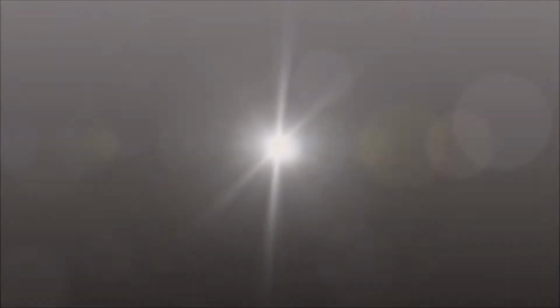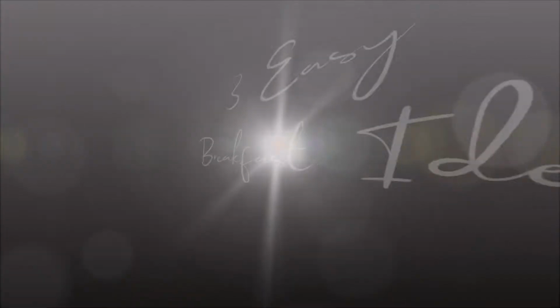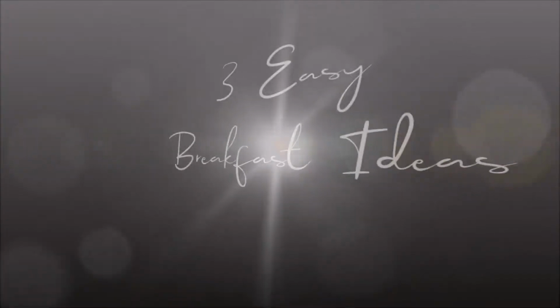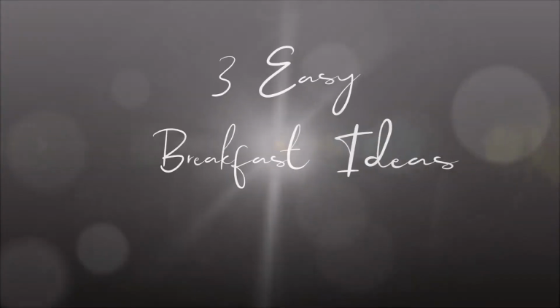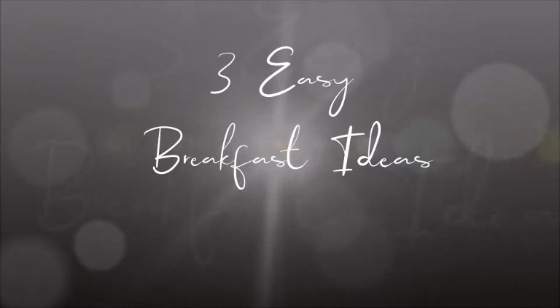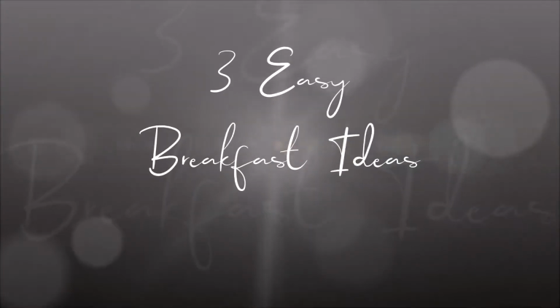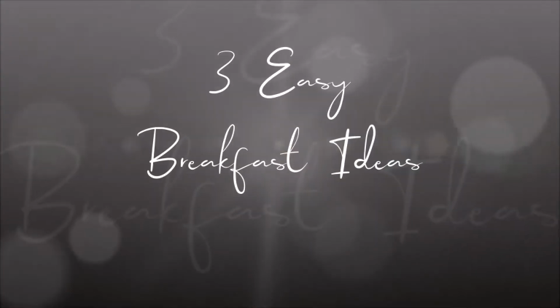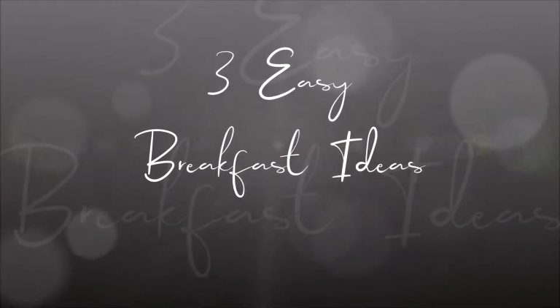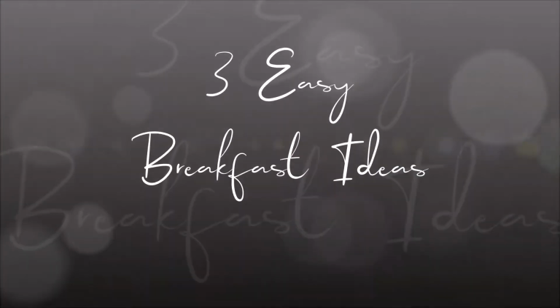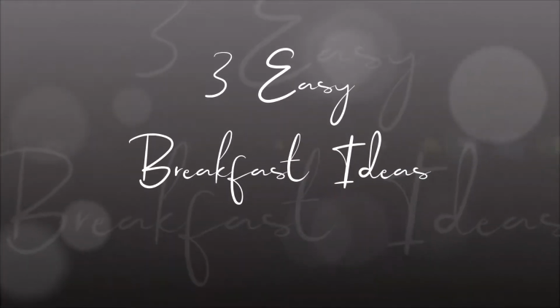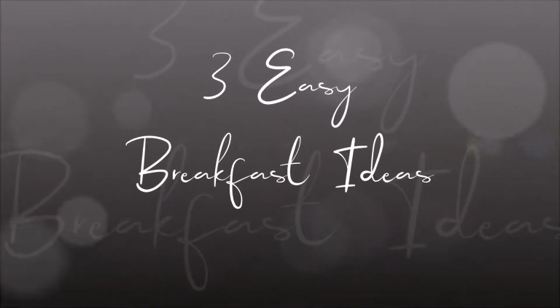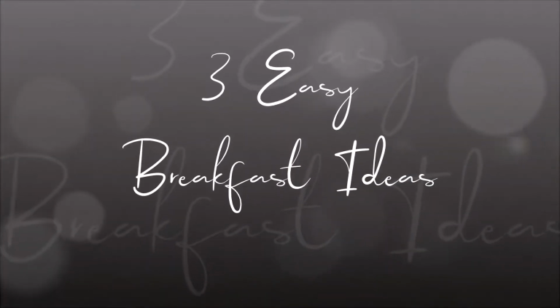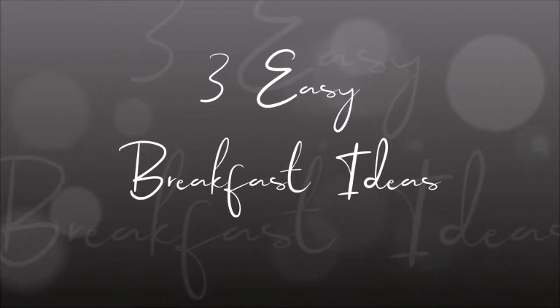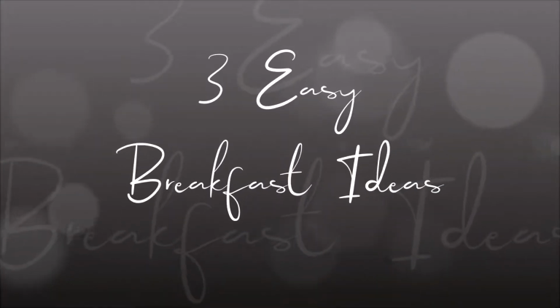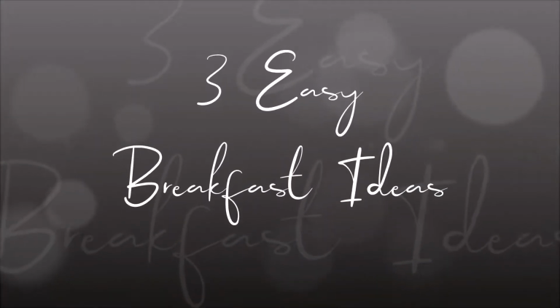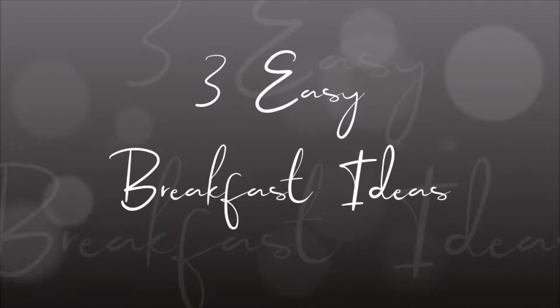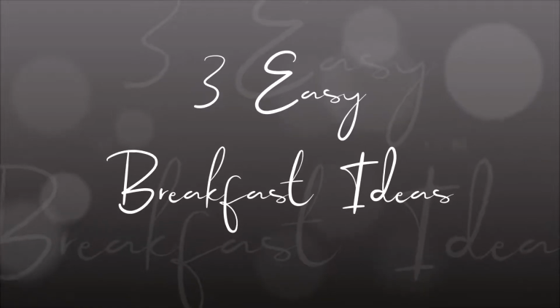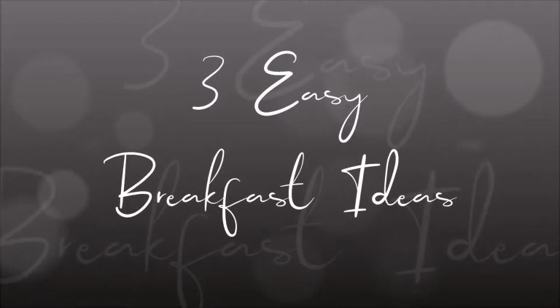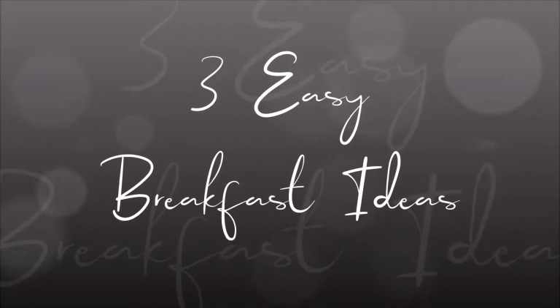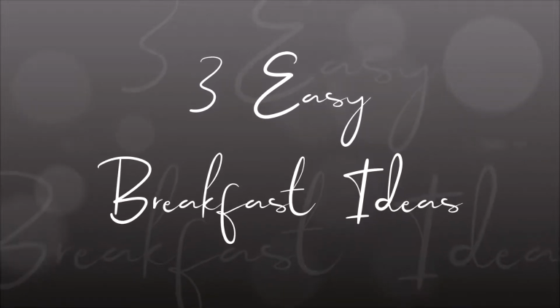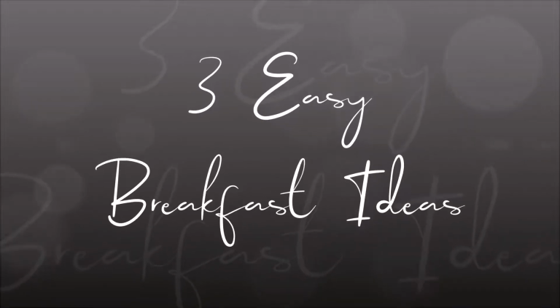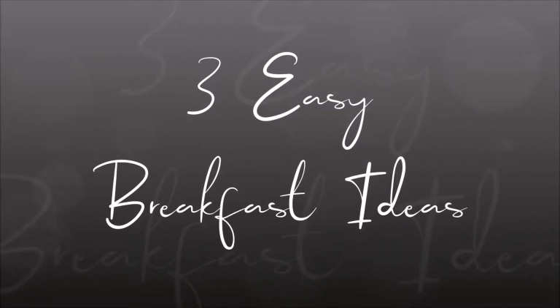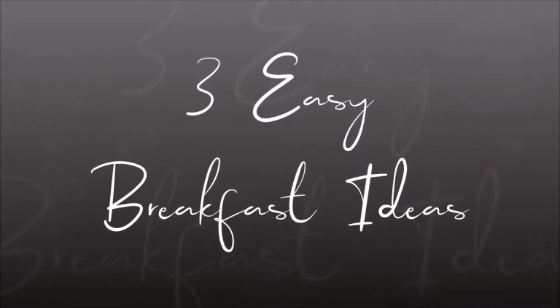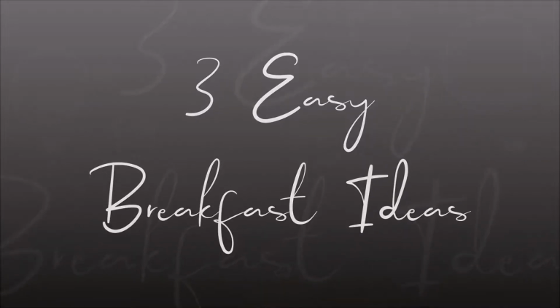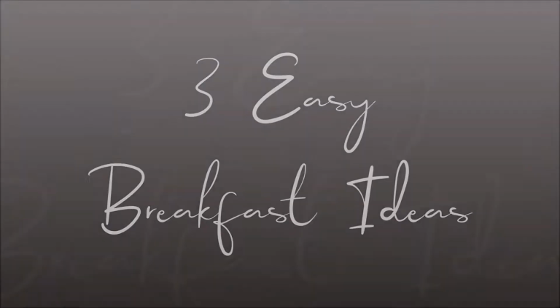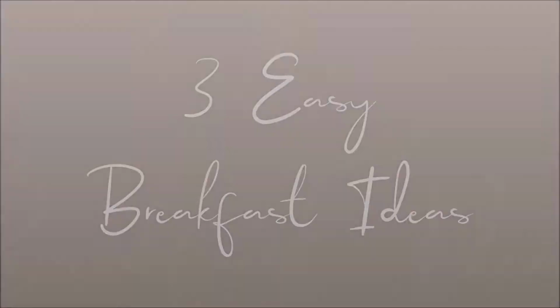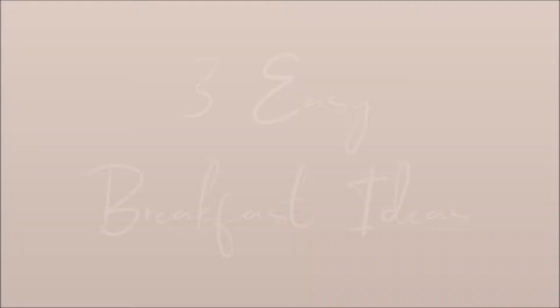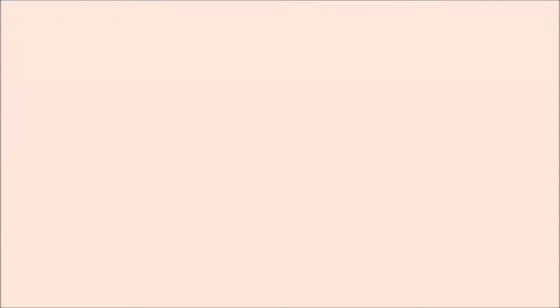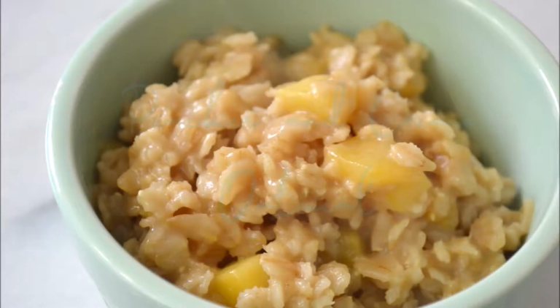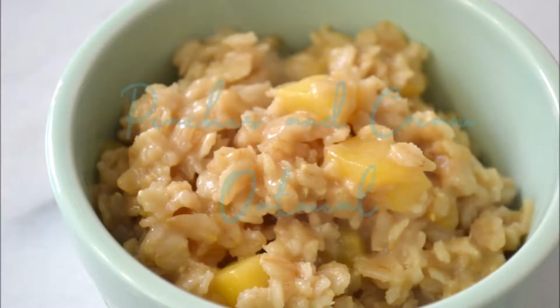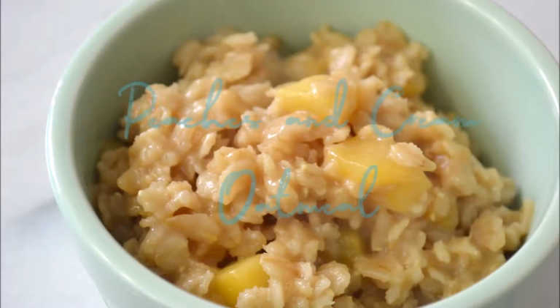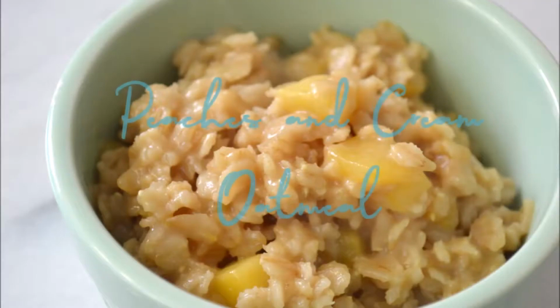Hey guys, welcome back to another video. Today we are going to be making three easy breakfast ideas.